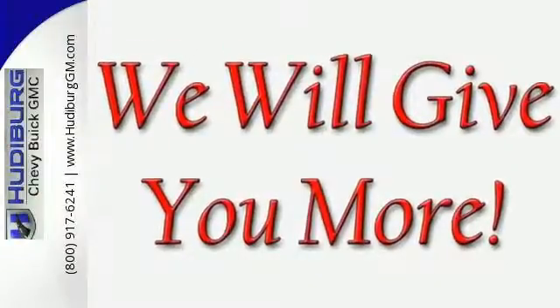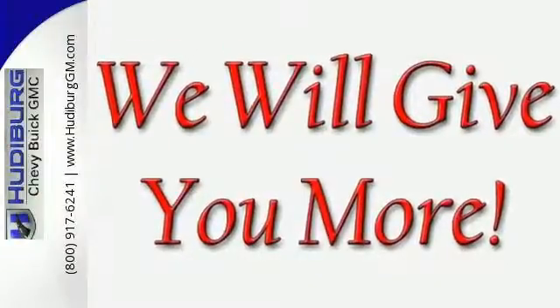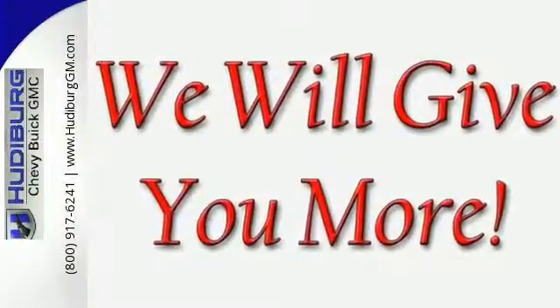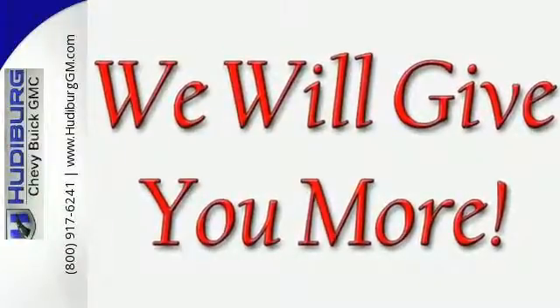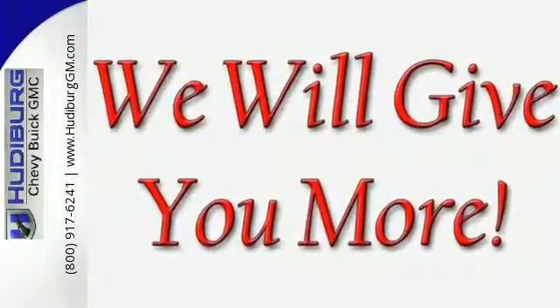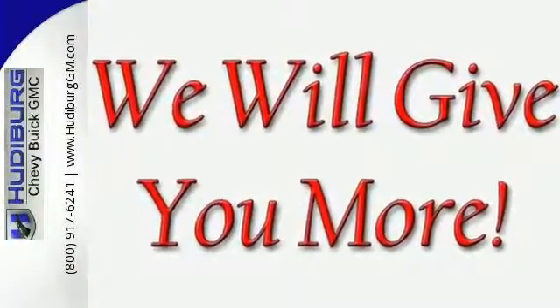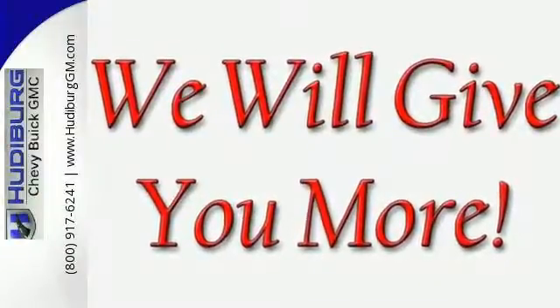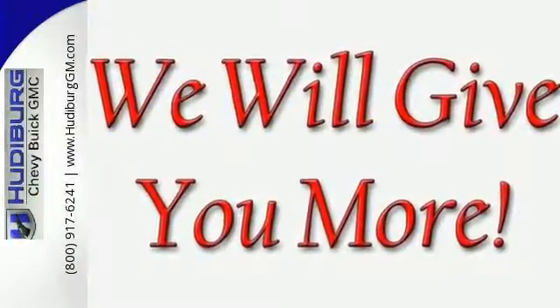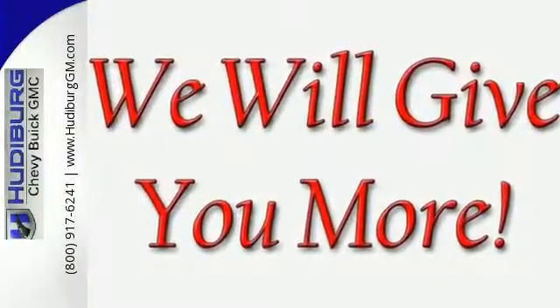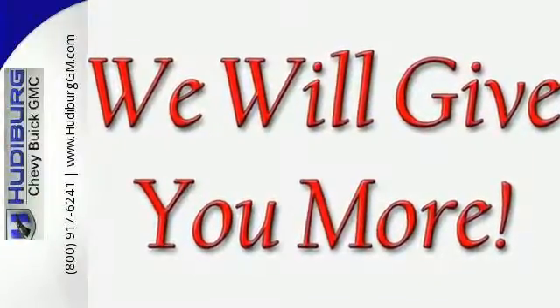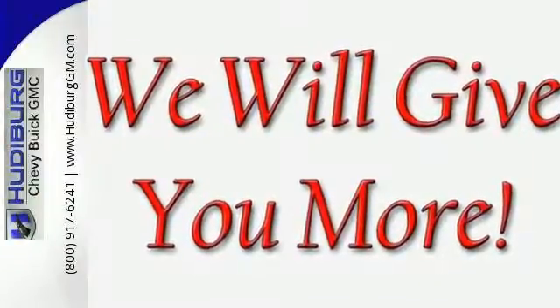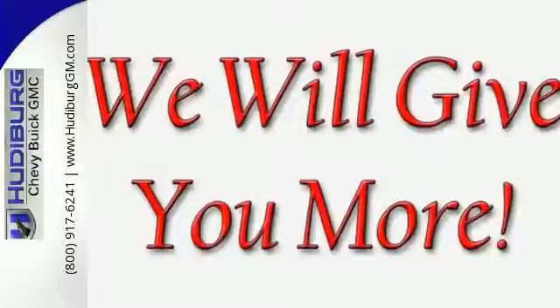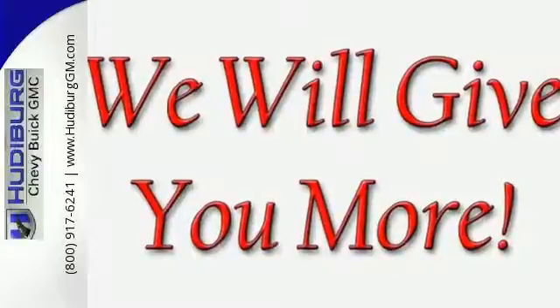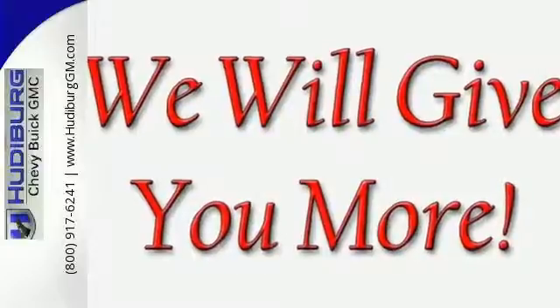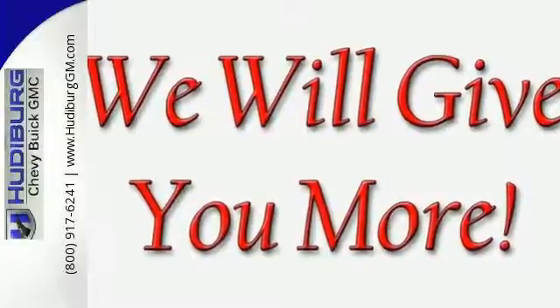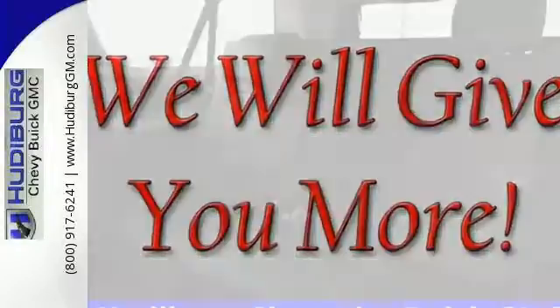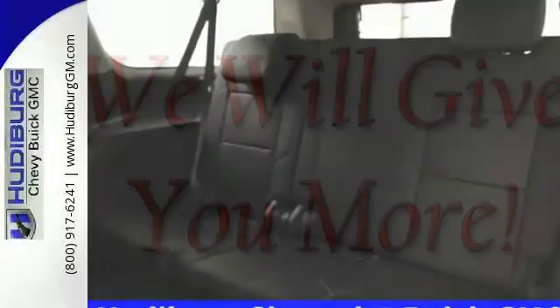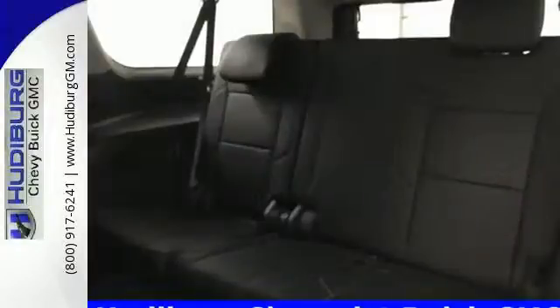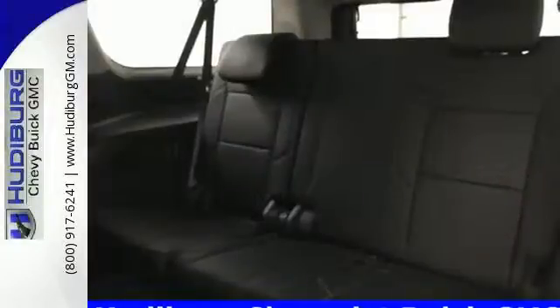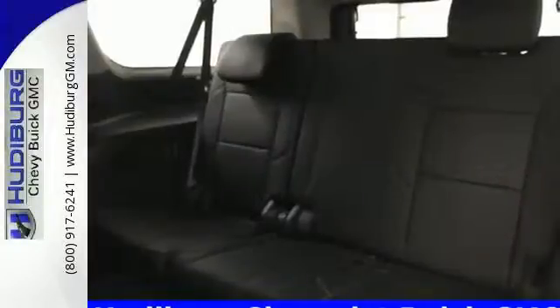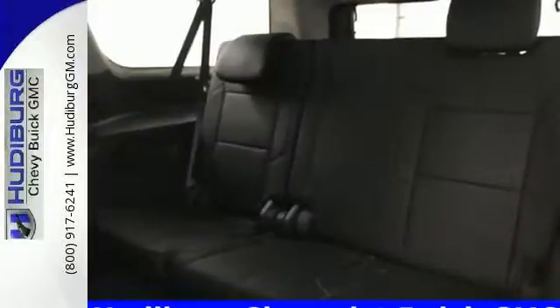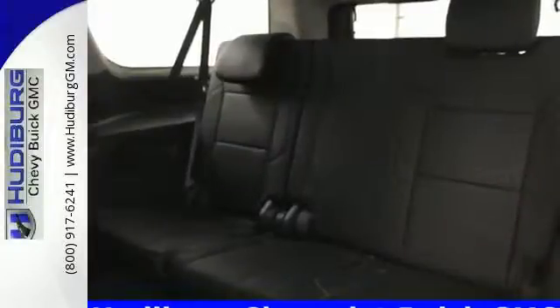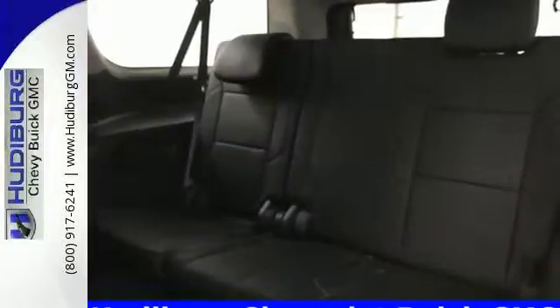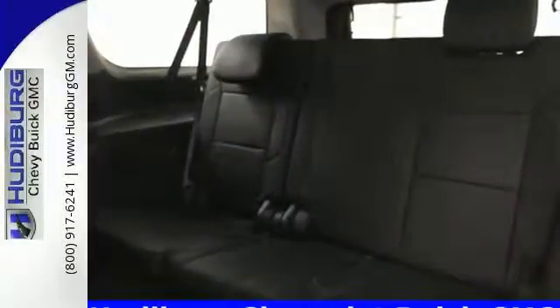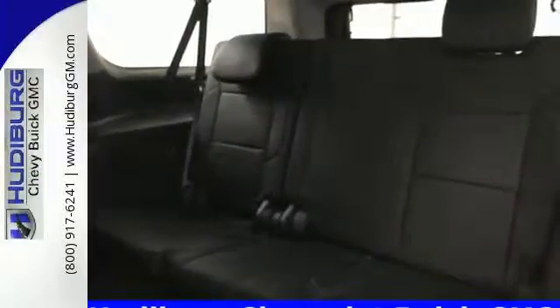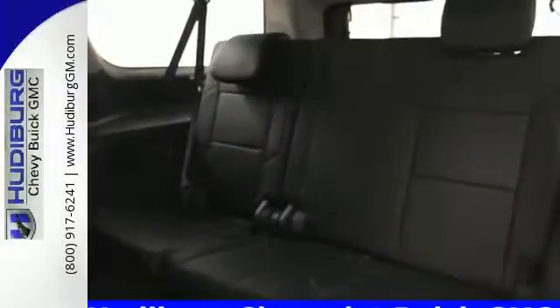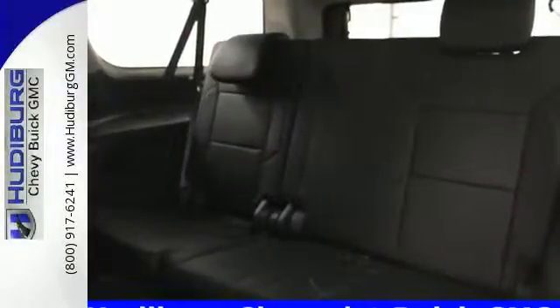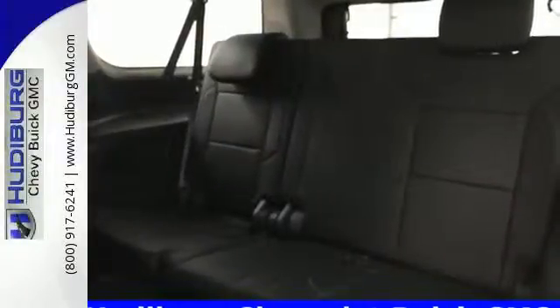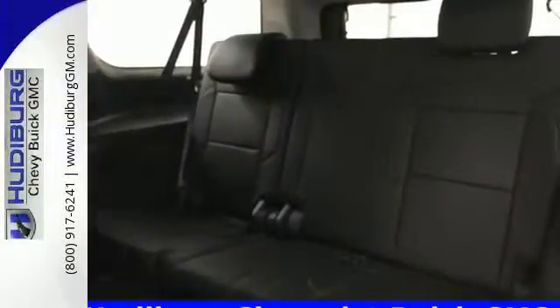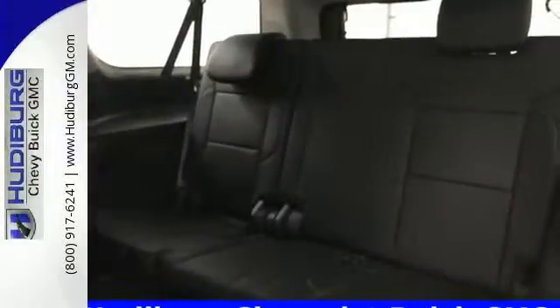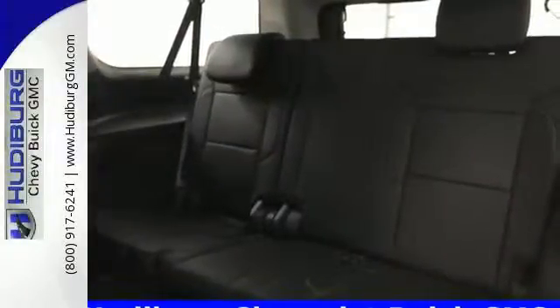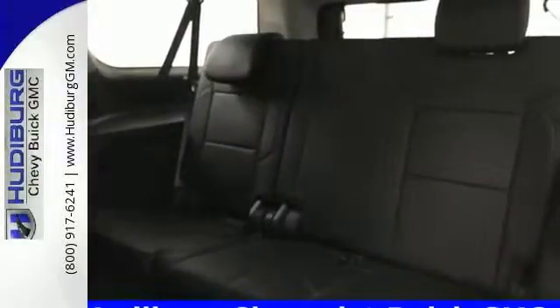The strong, athletic exterior reflects the power from its 5.3-liter Ecotec III V8 engine.